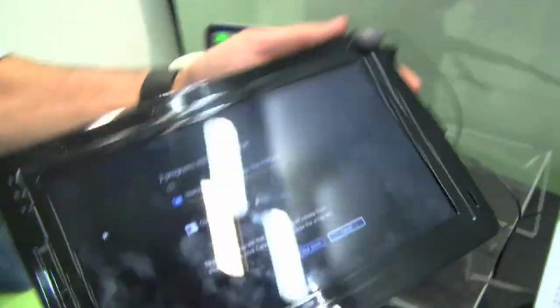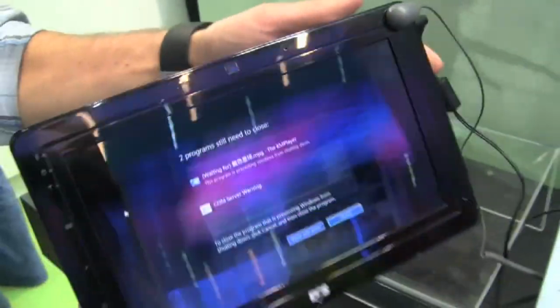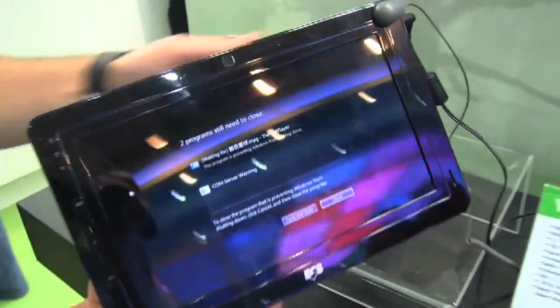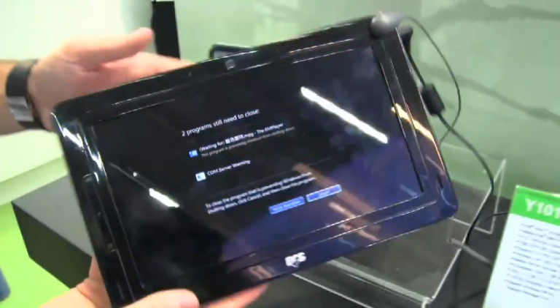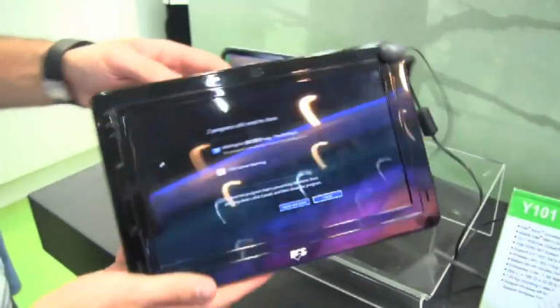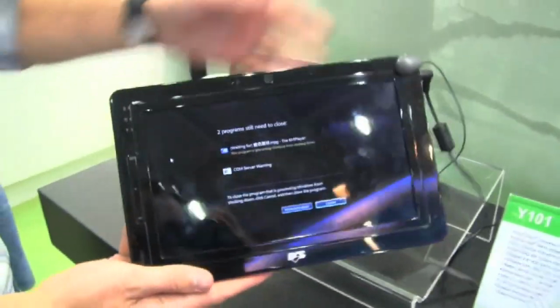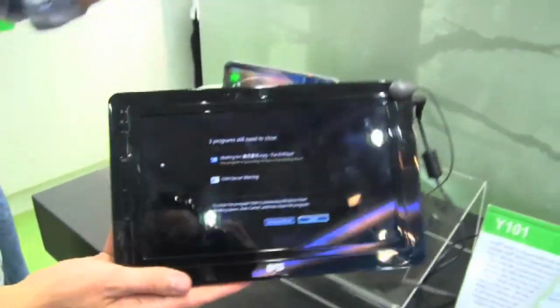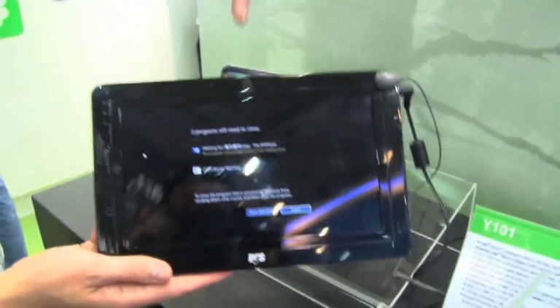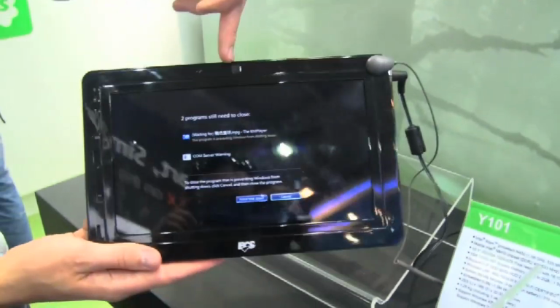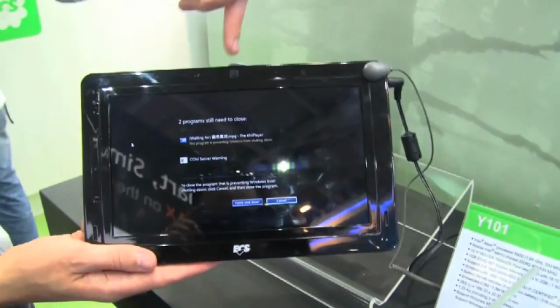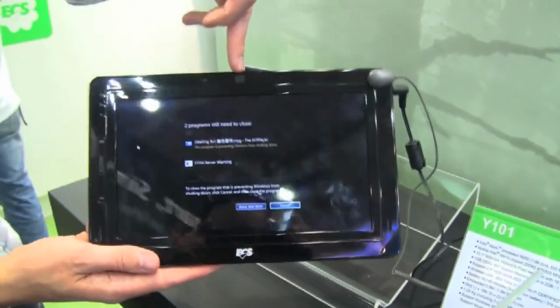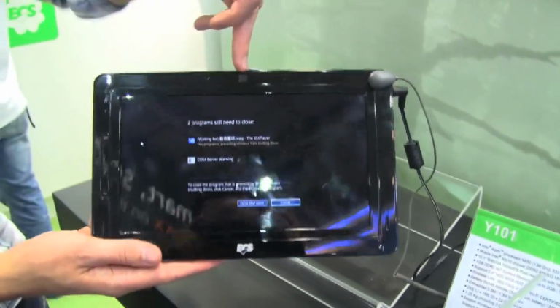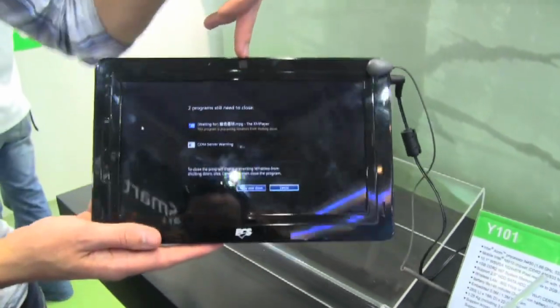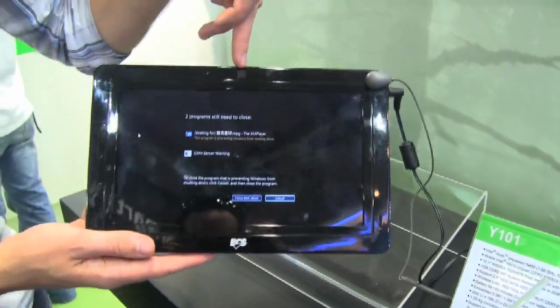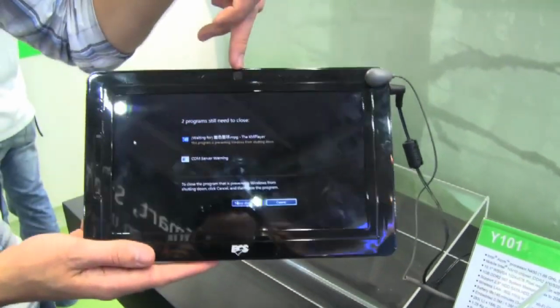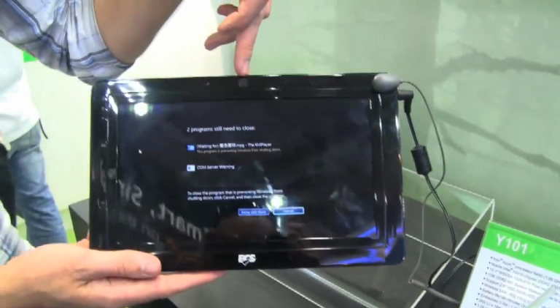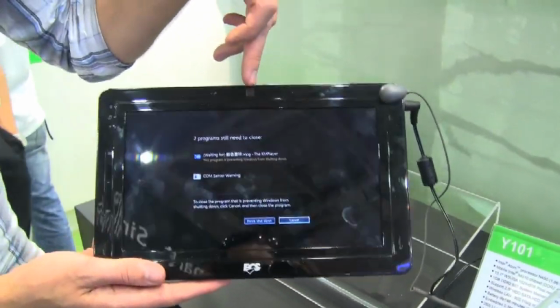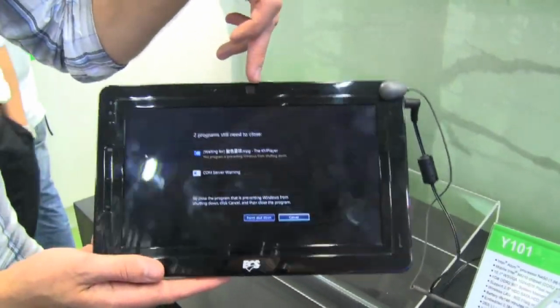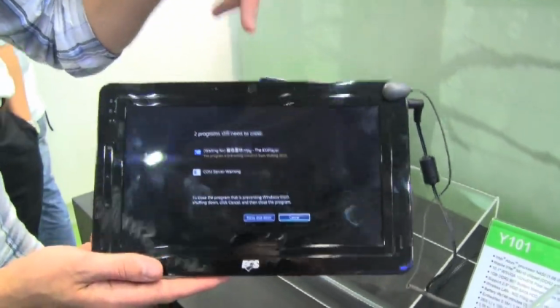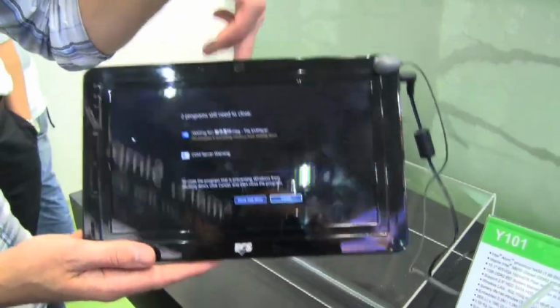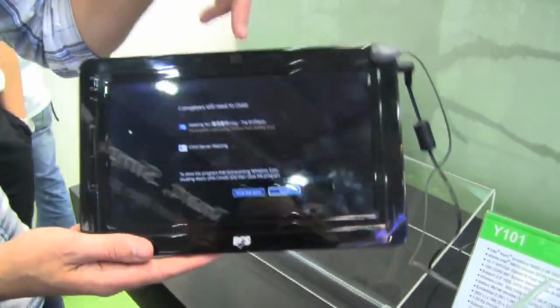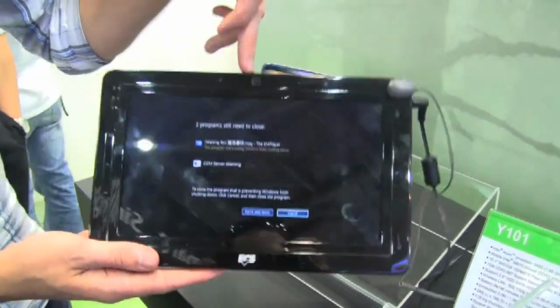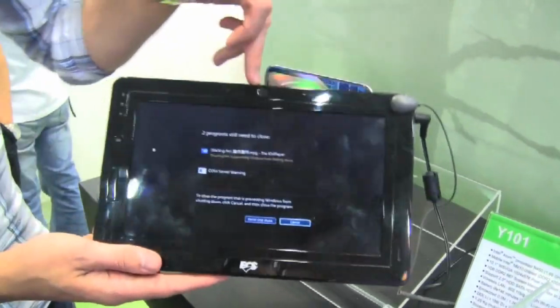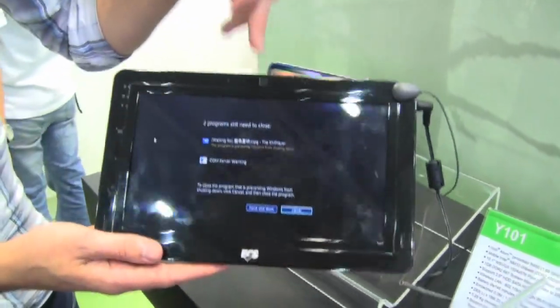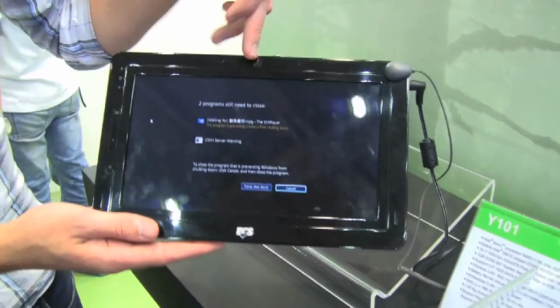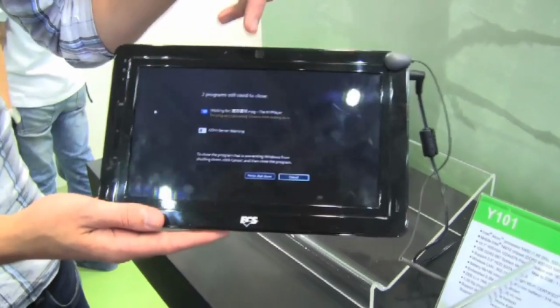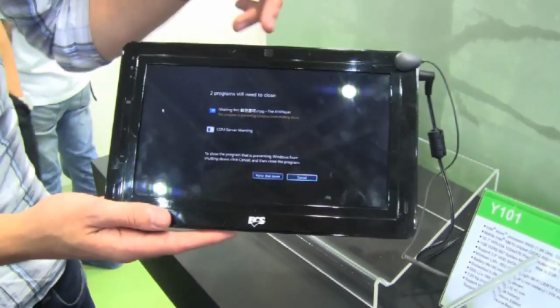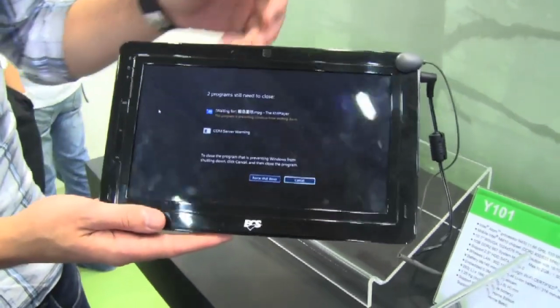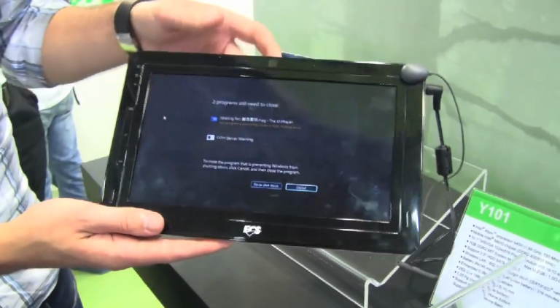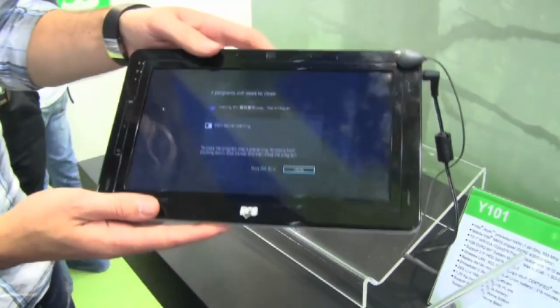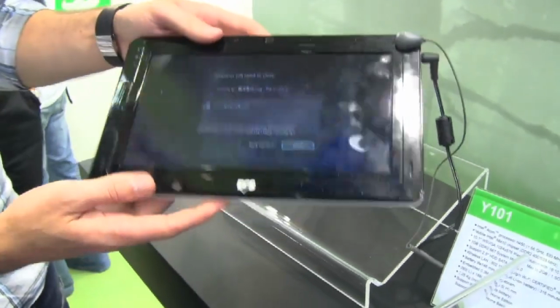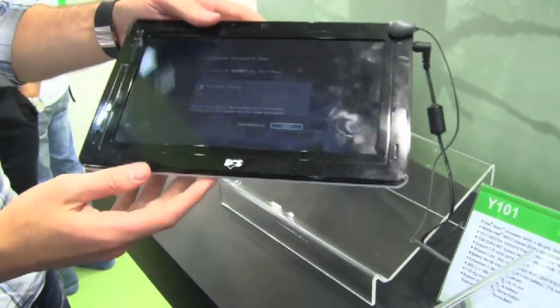And then on the top here, we have a 1.3 megapixel webcam for the all-important video chats.